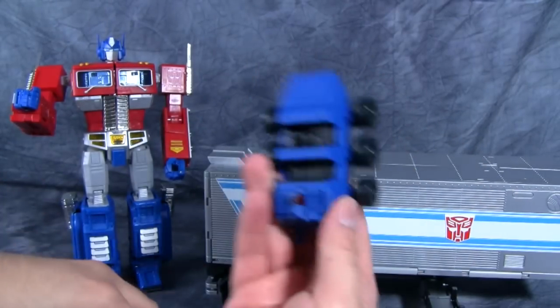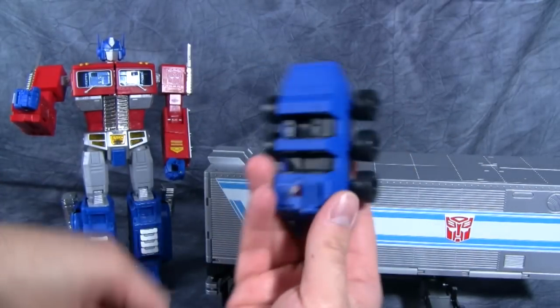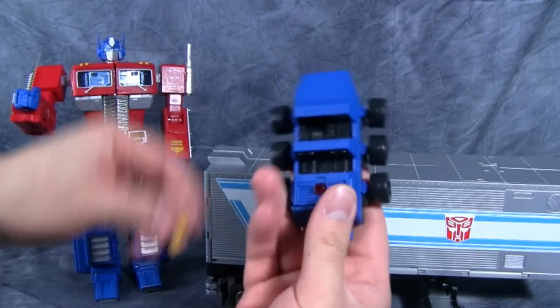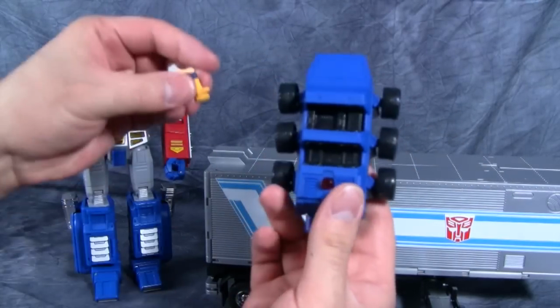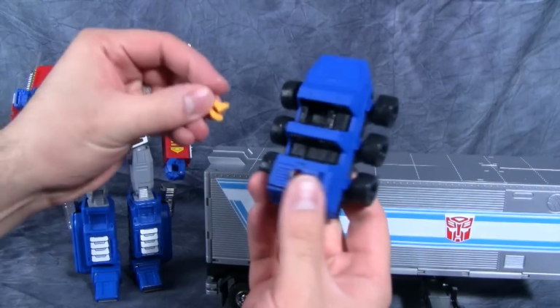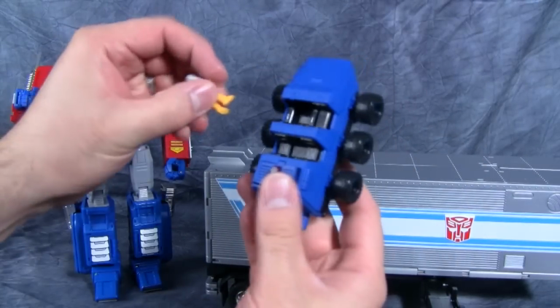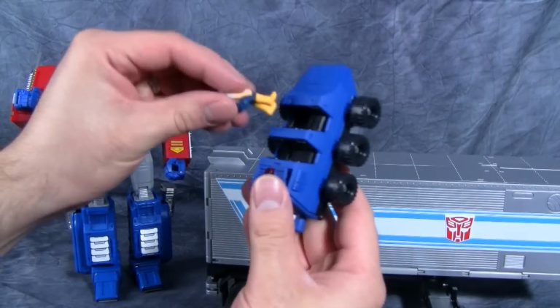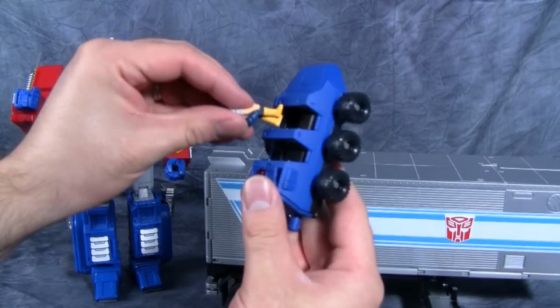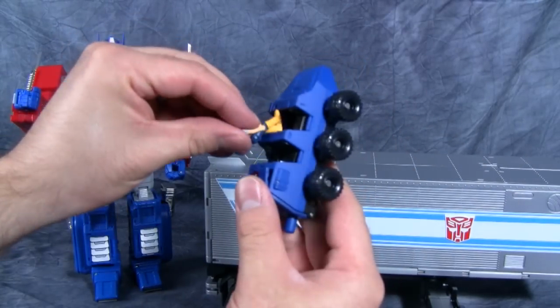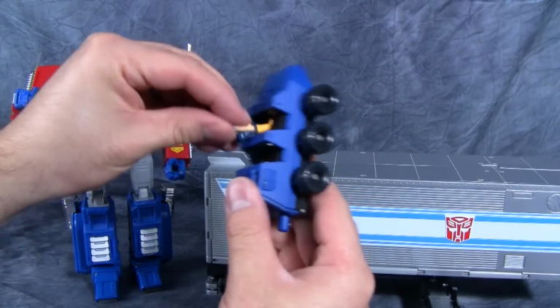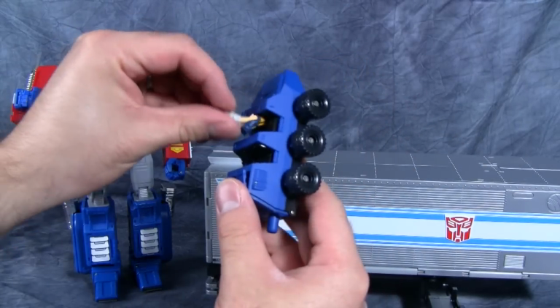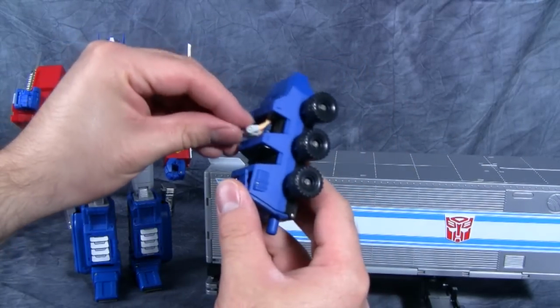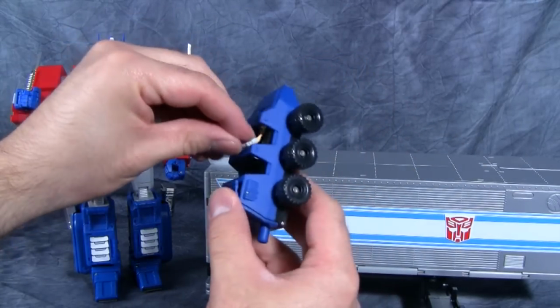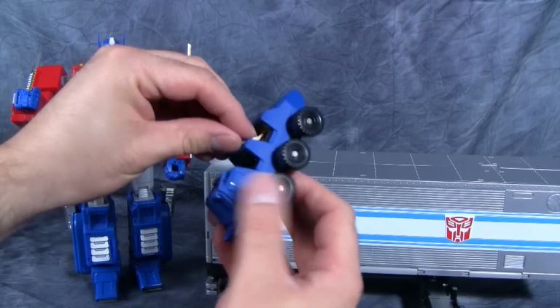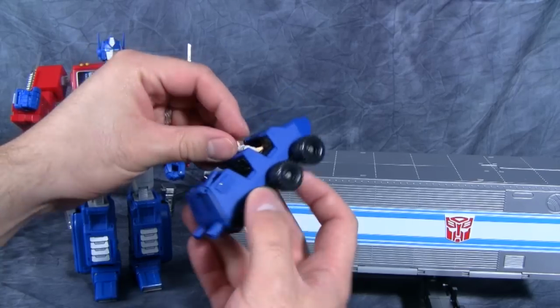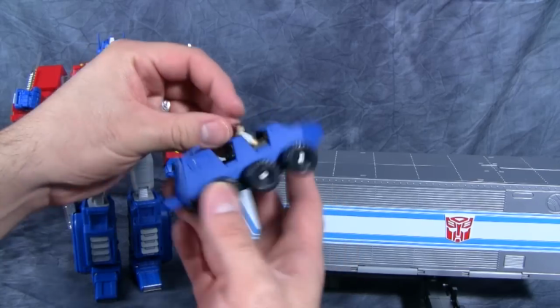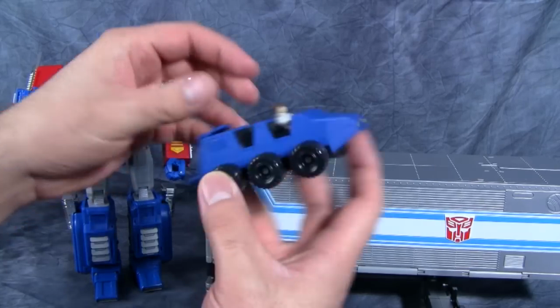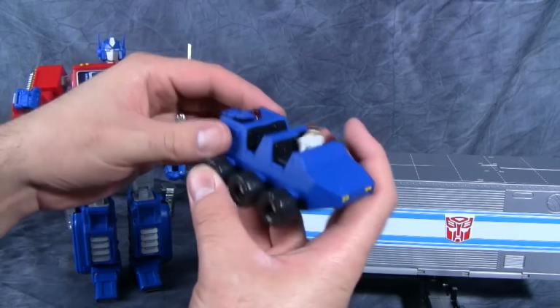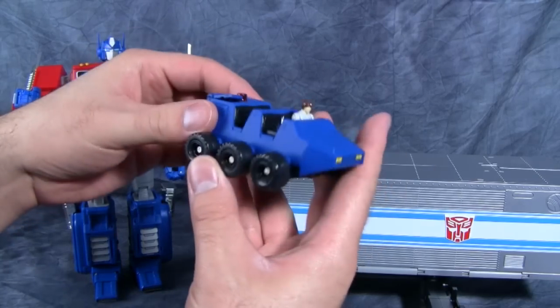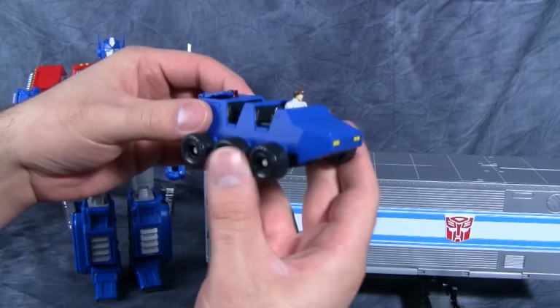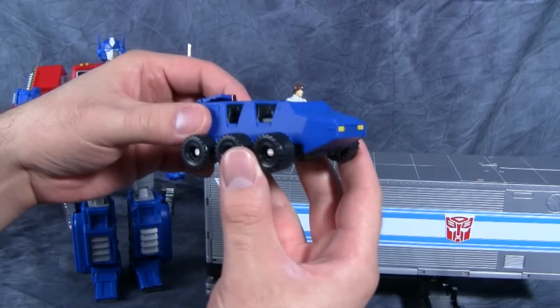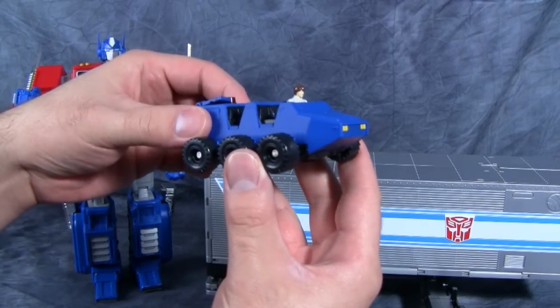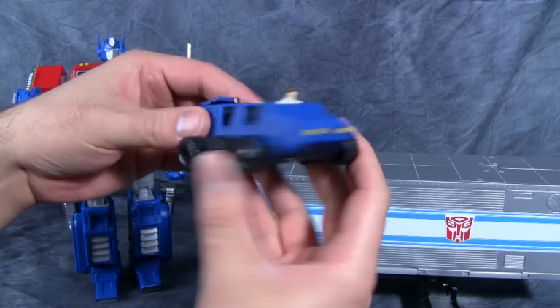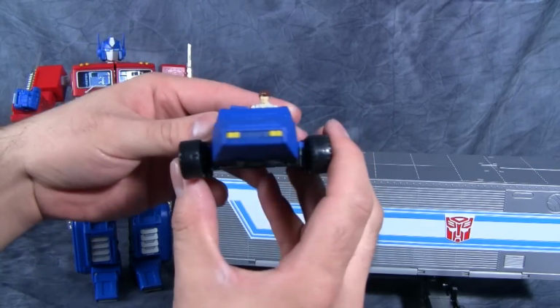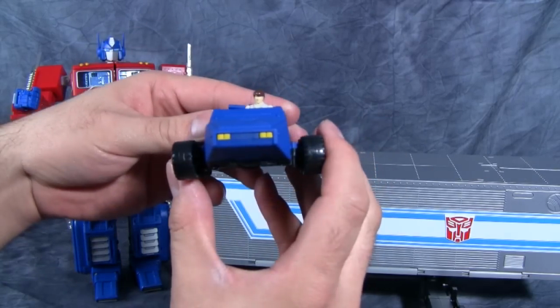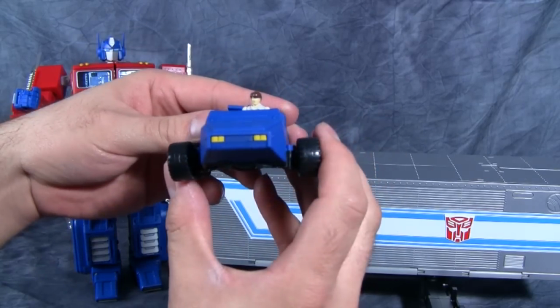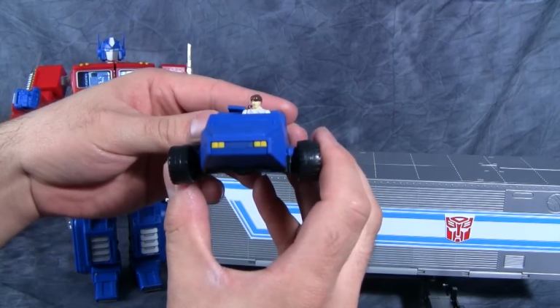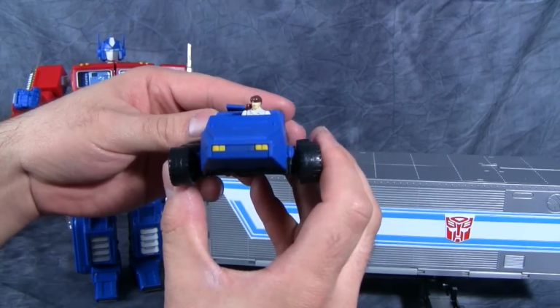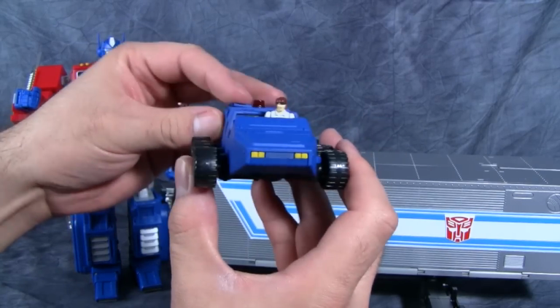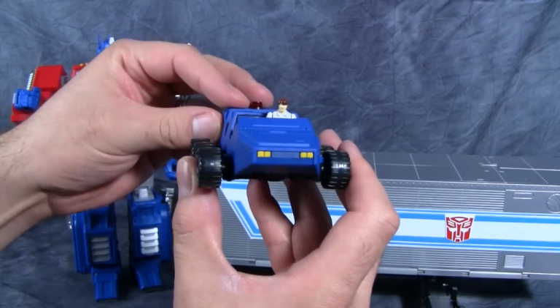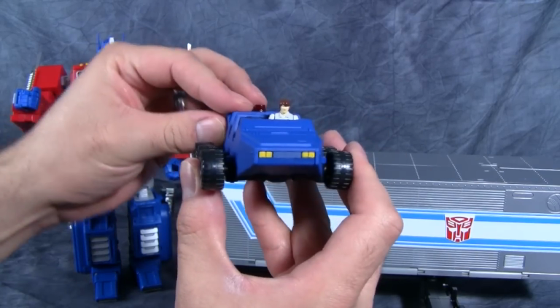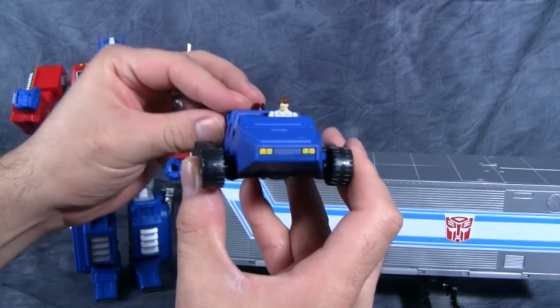With Roller, you can fit the little Spike figure right inside Roller like that.